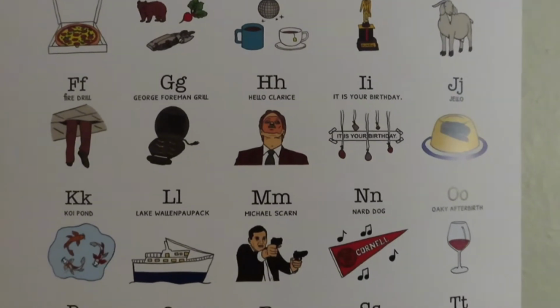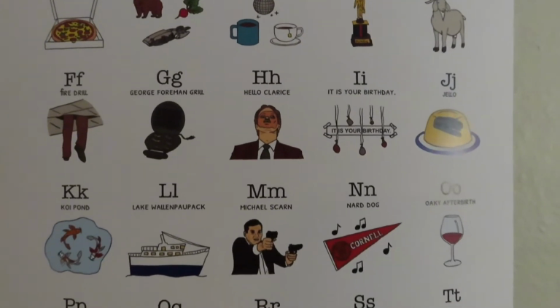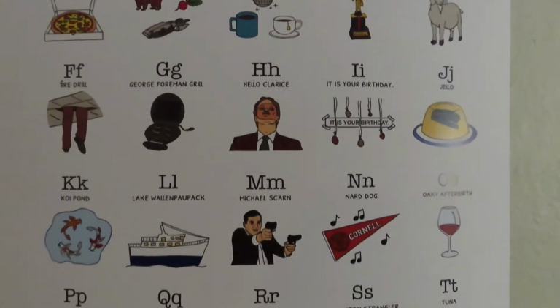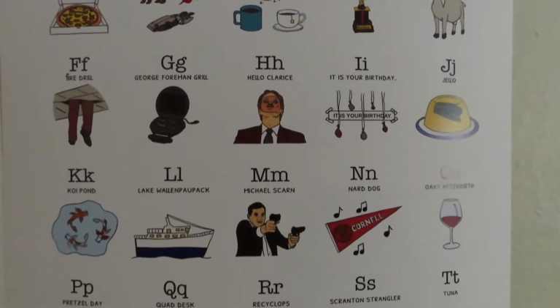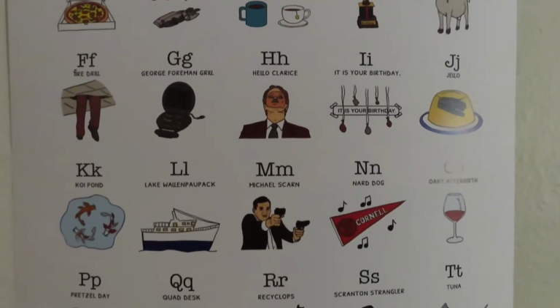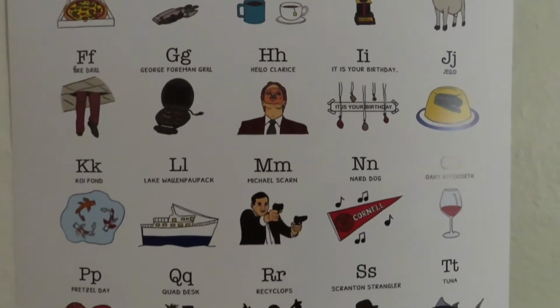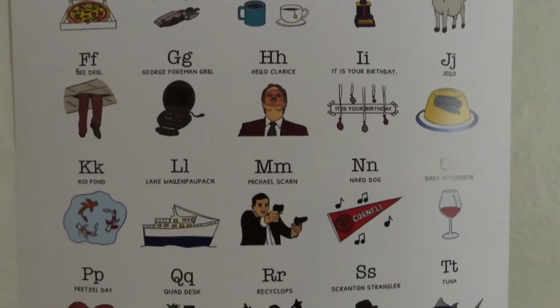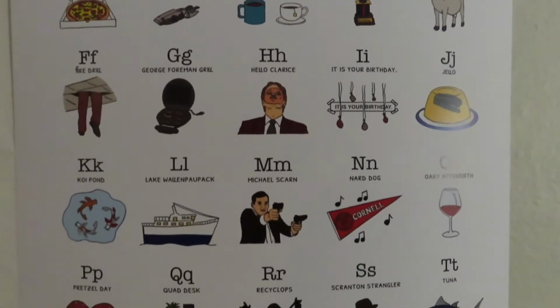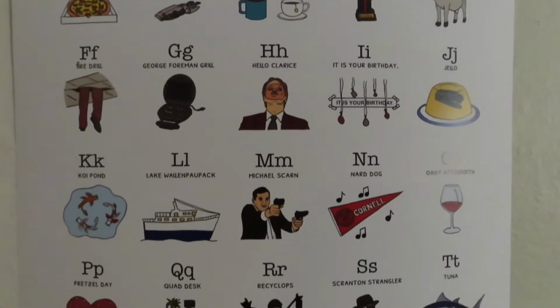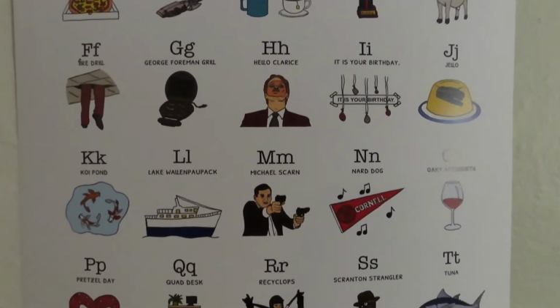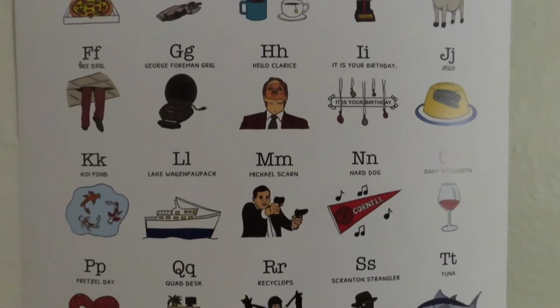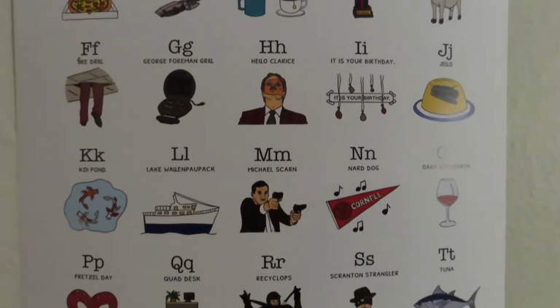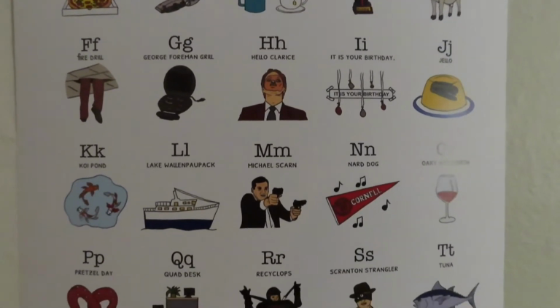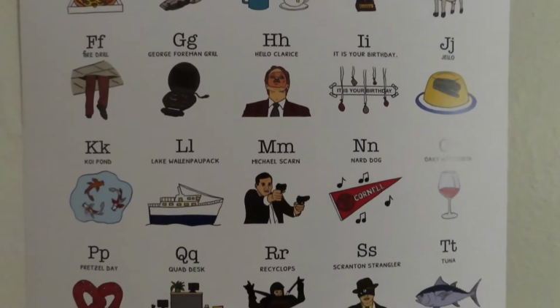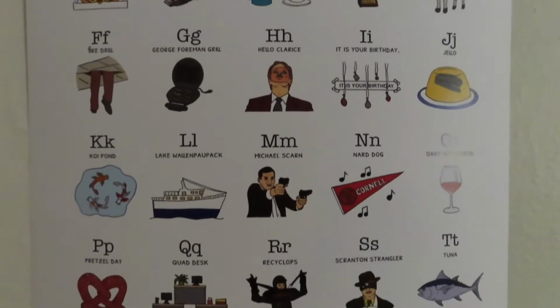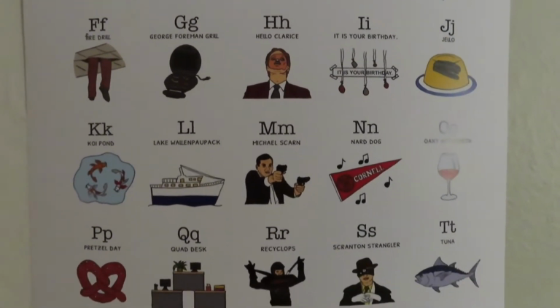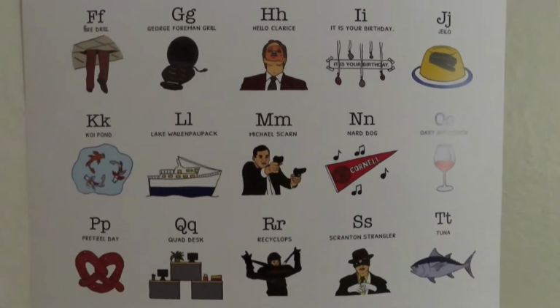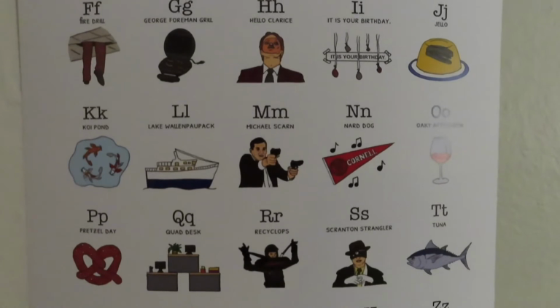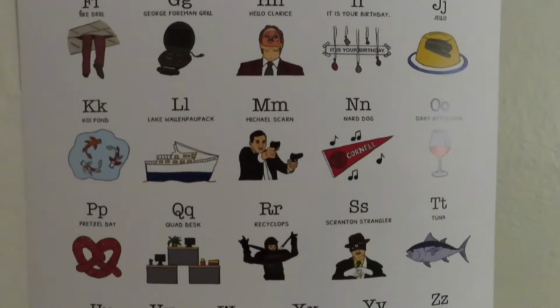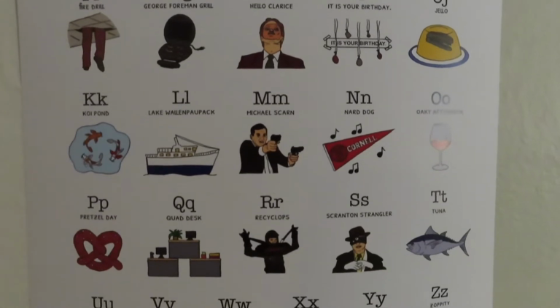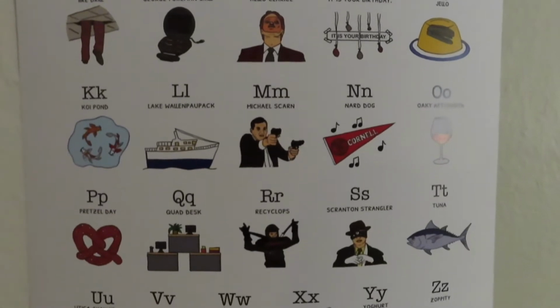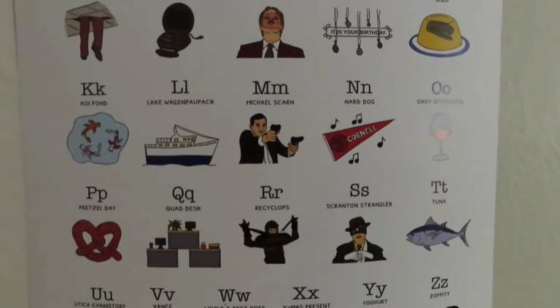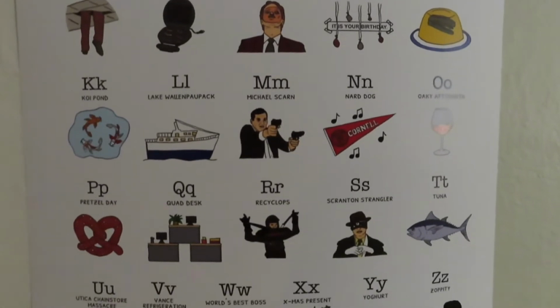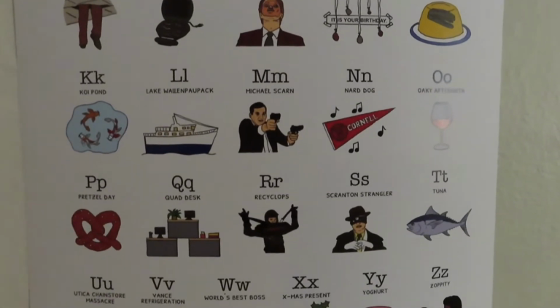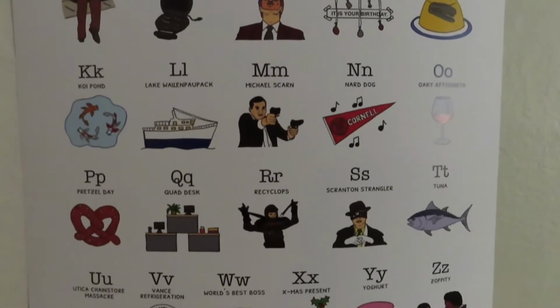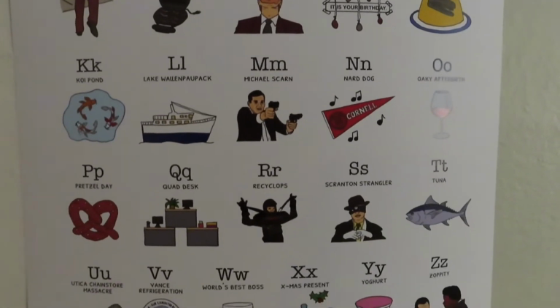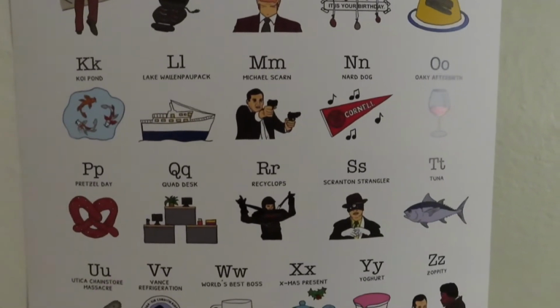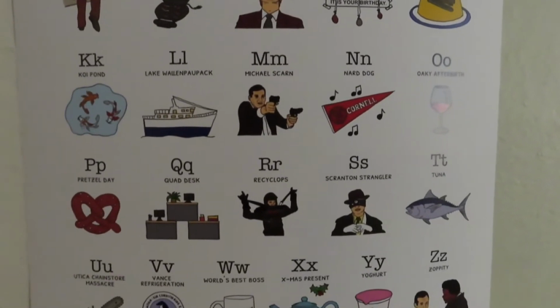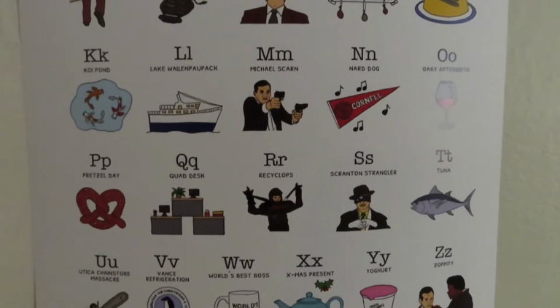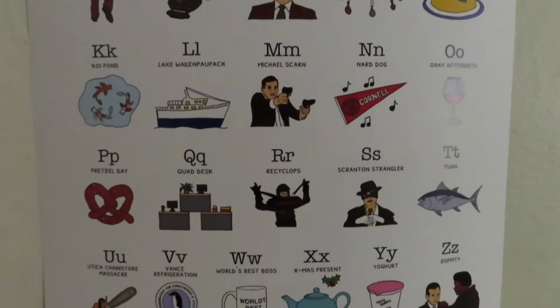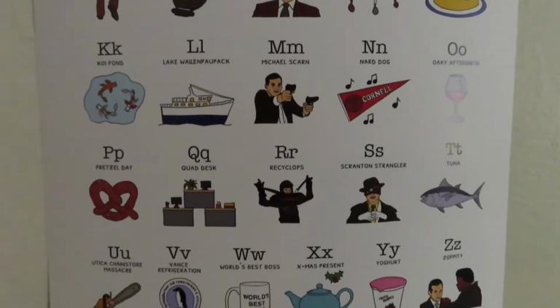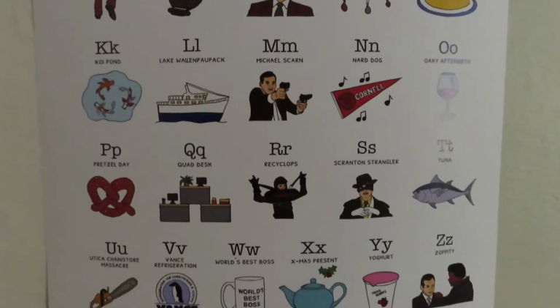Fire drill episode, Nard Dog, Michael Scarn.